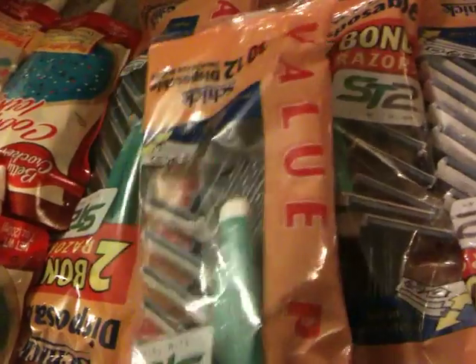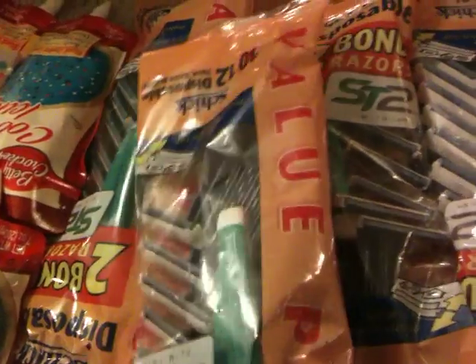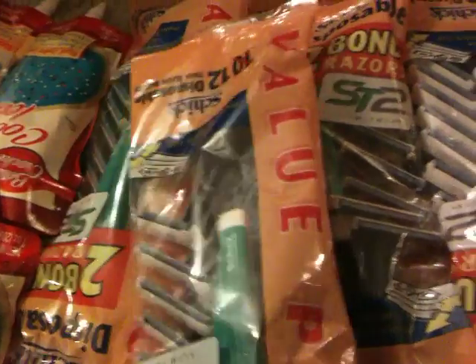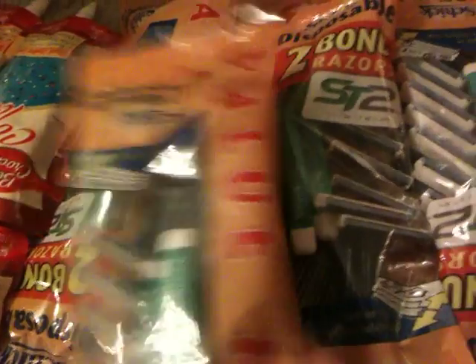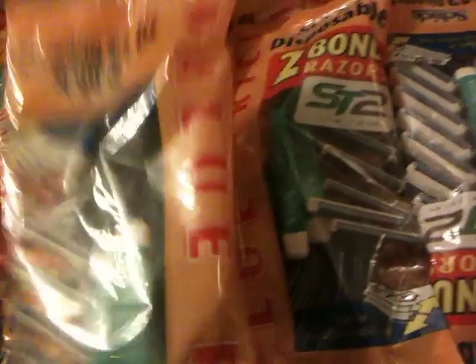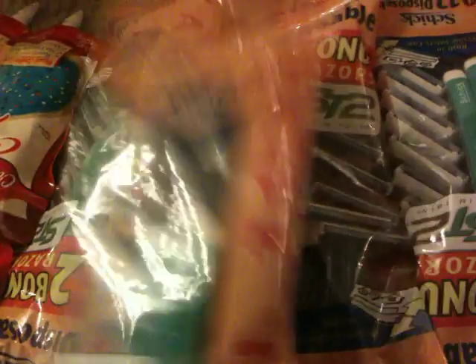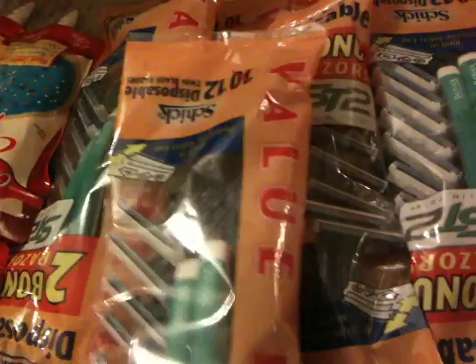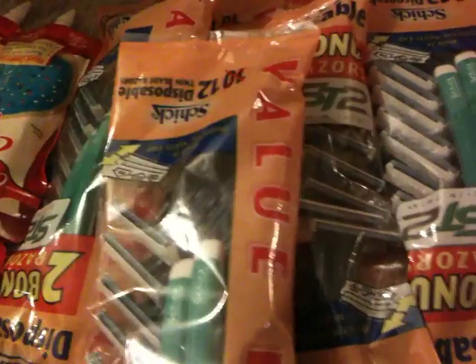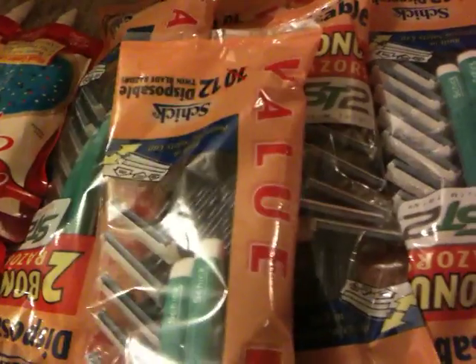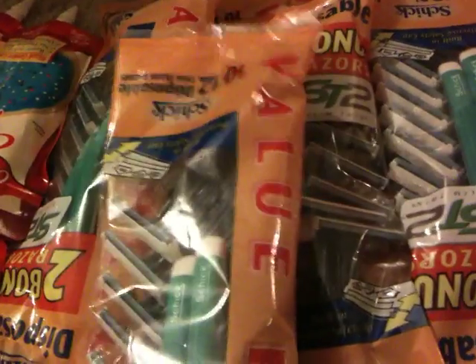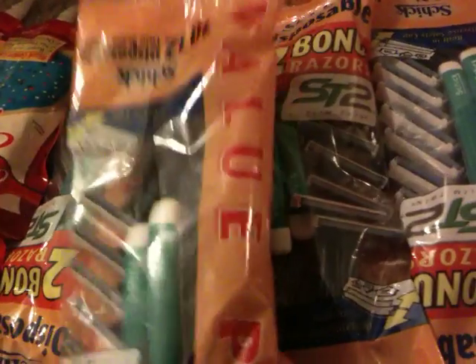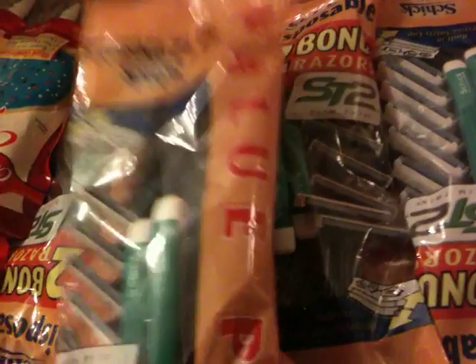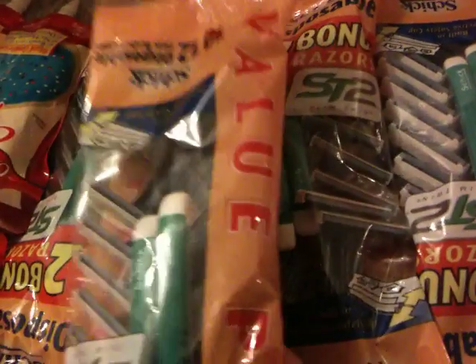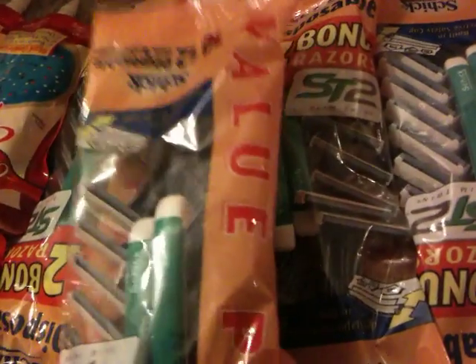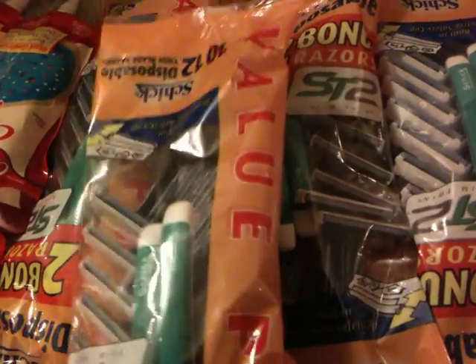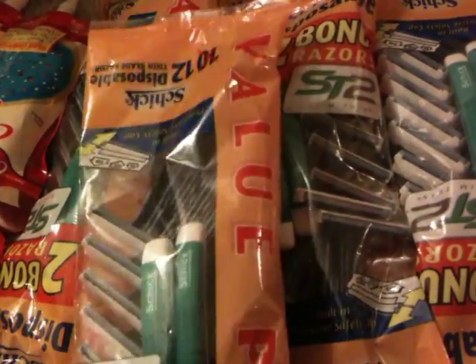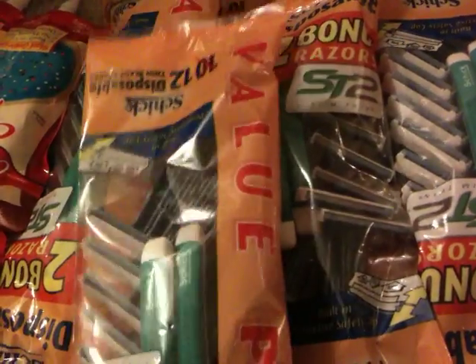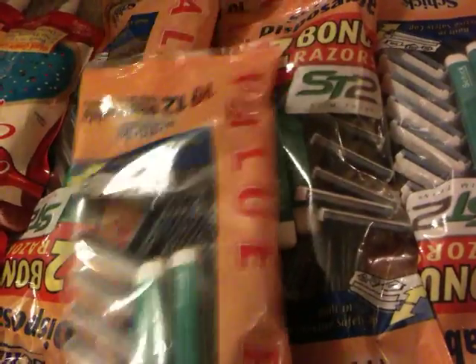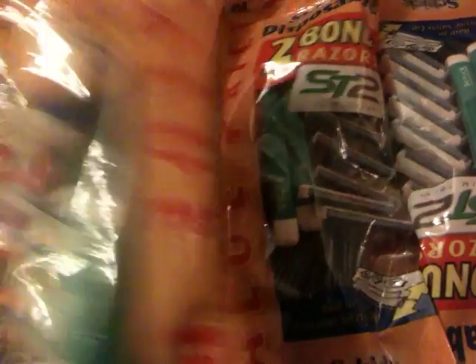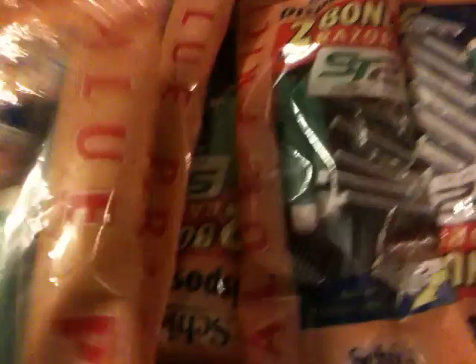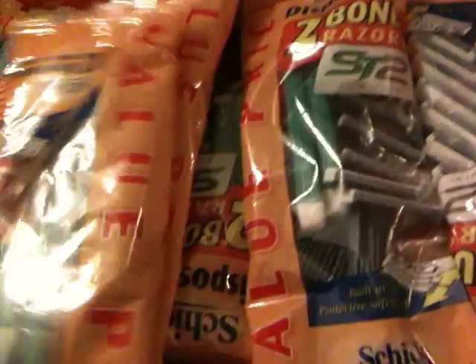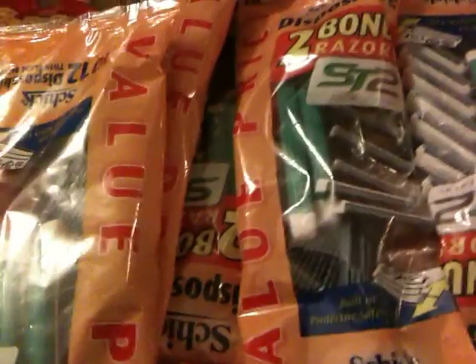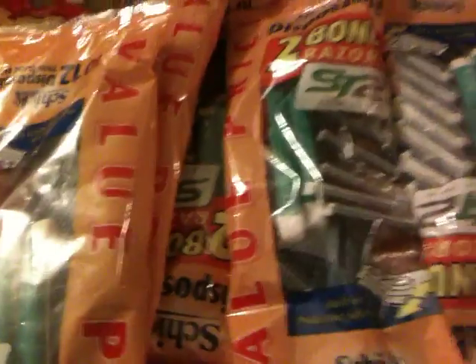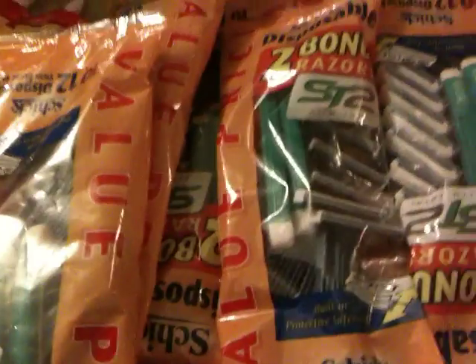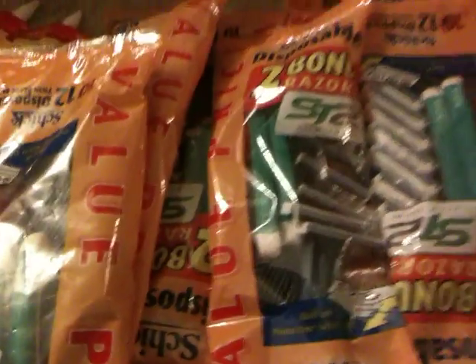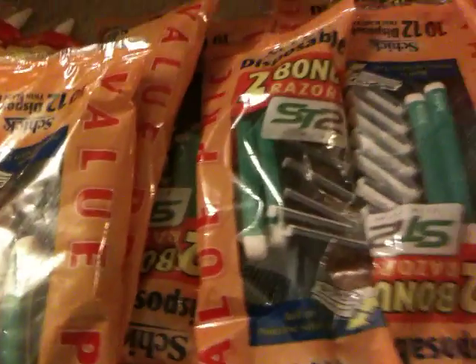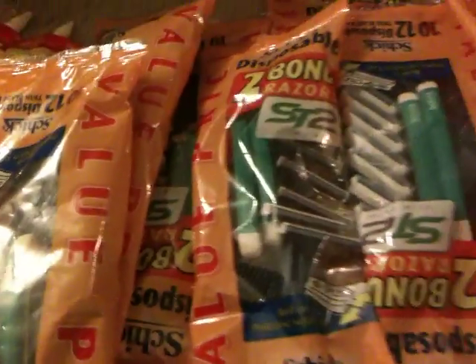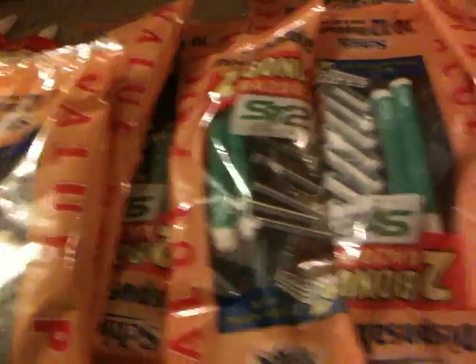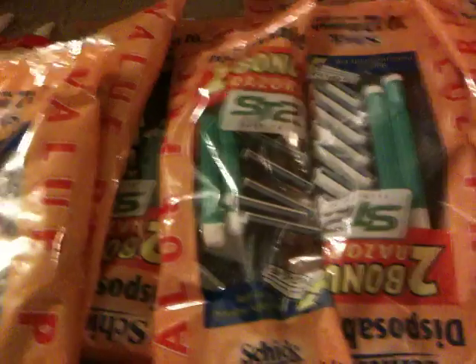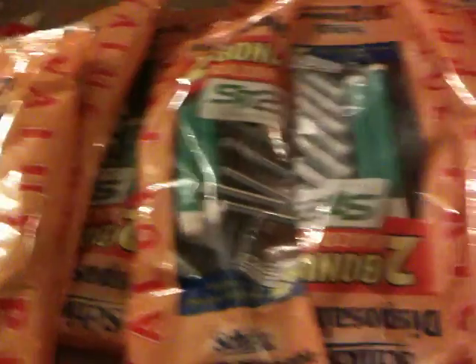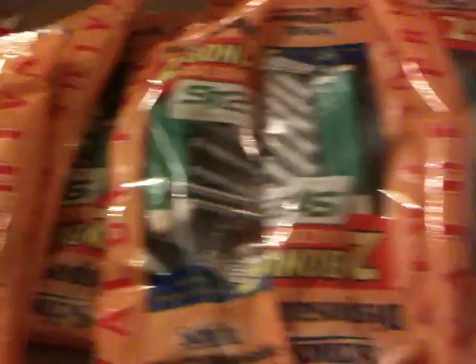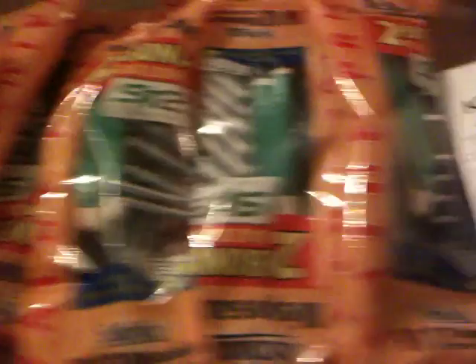I picked up eight of the shavers at $1.98. I used the $3 off coupon.